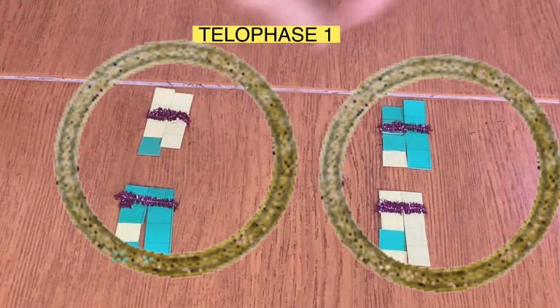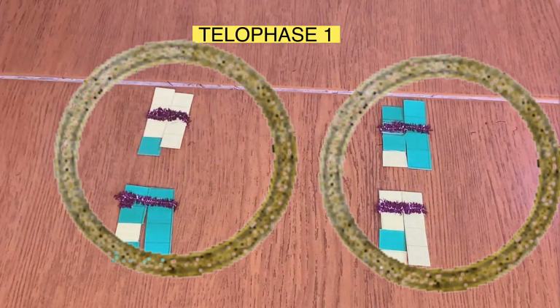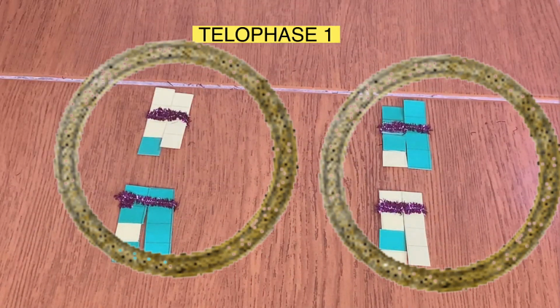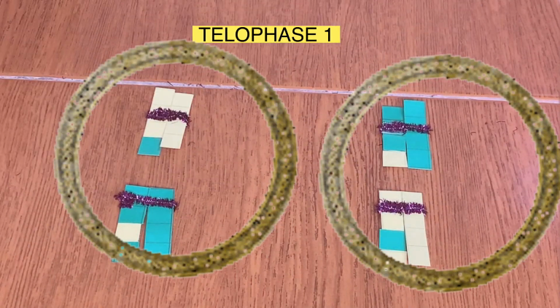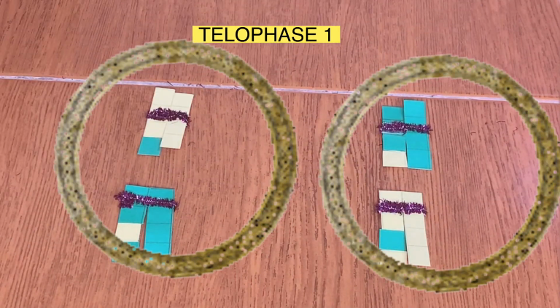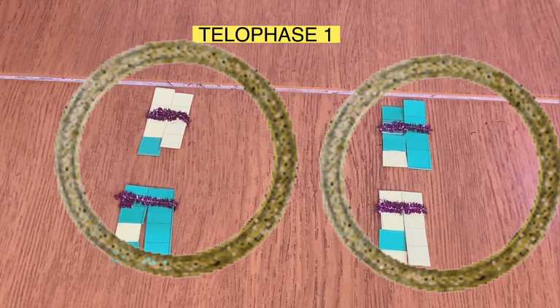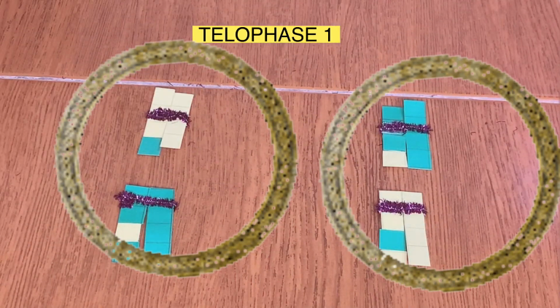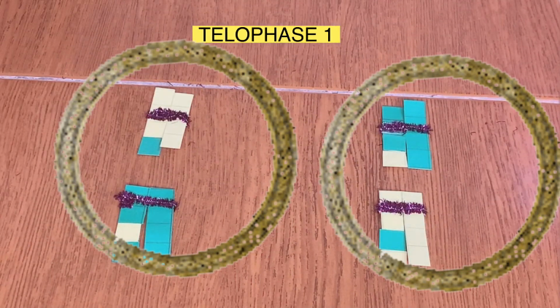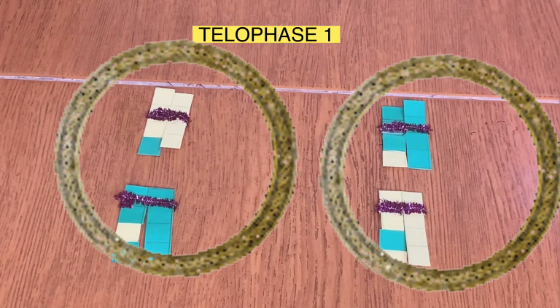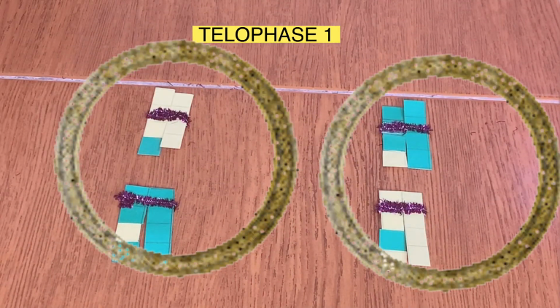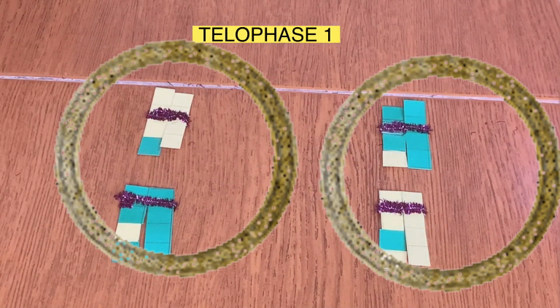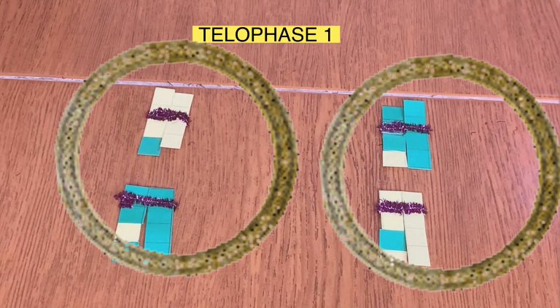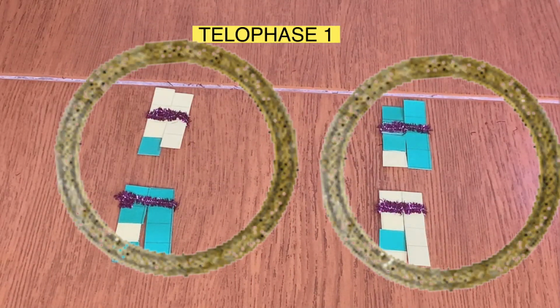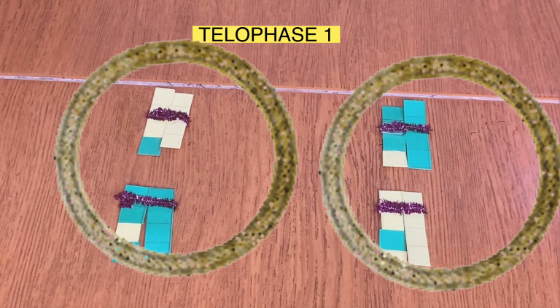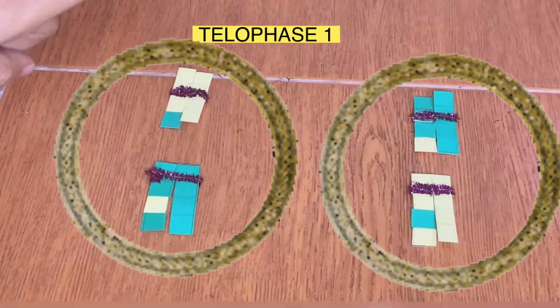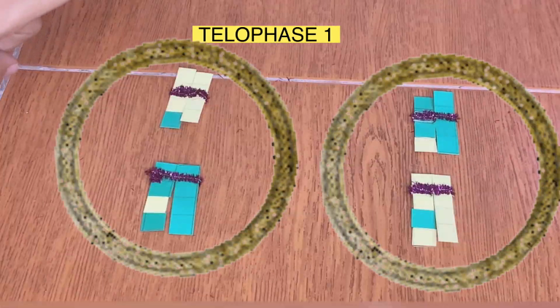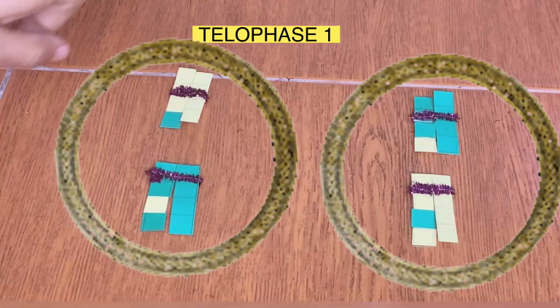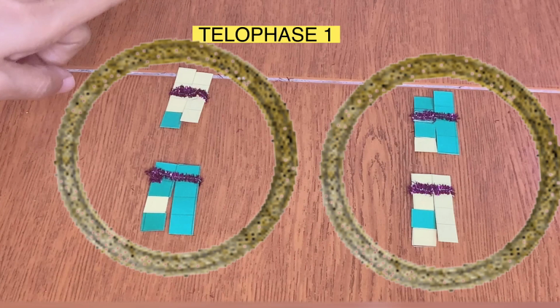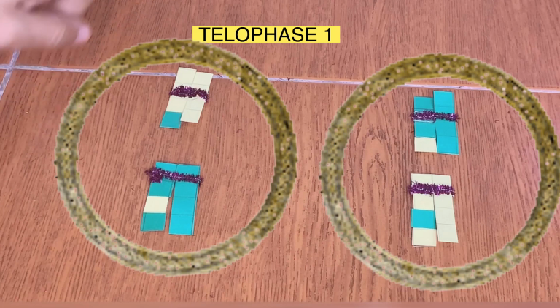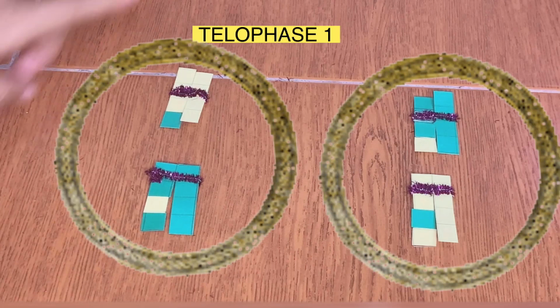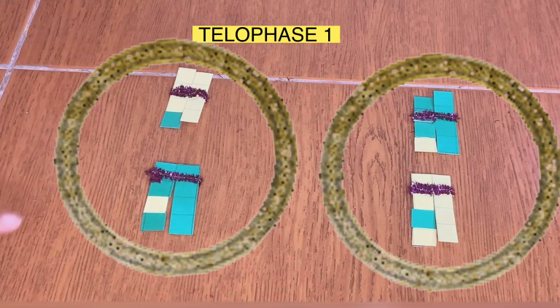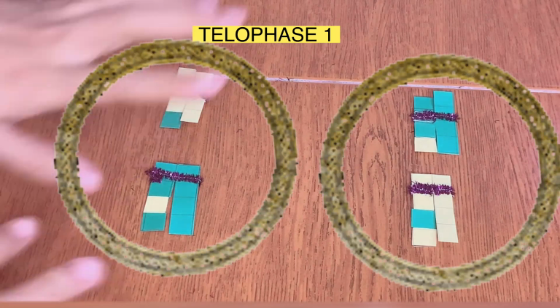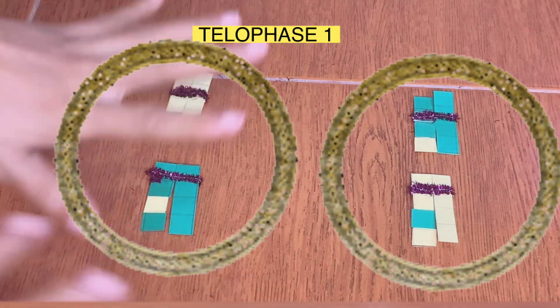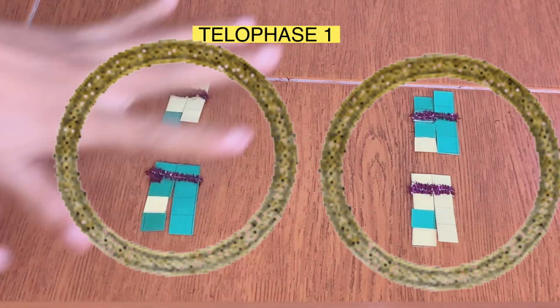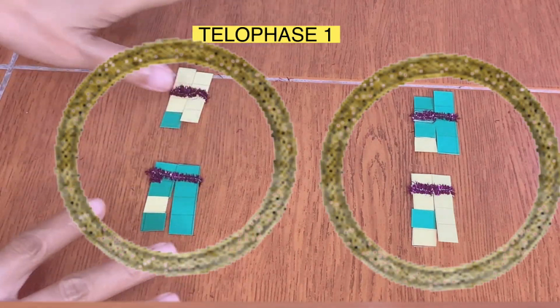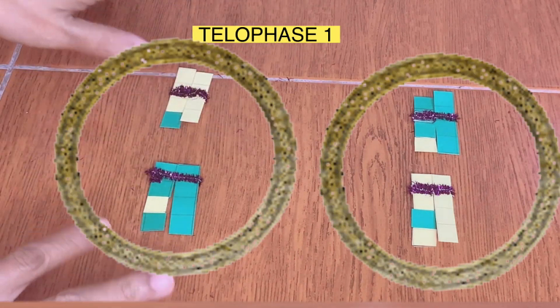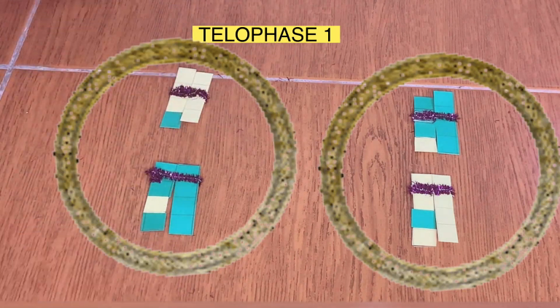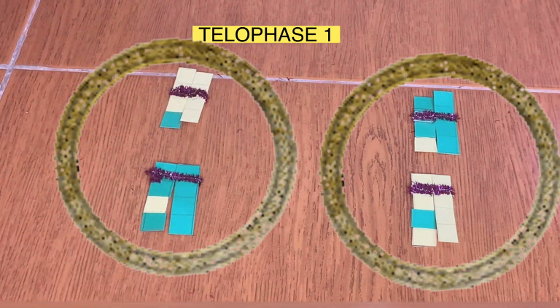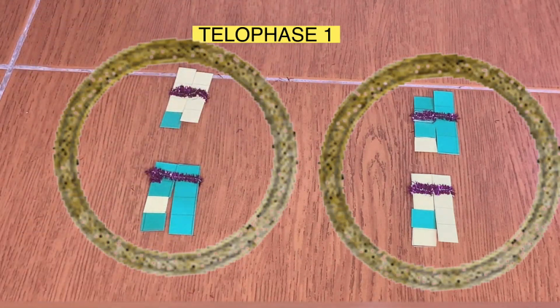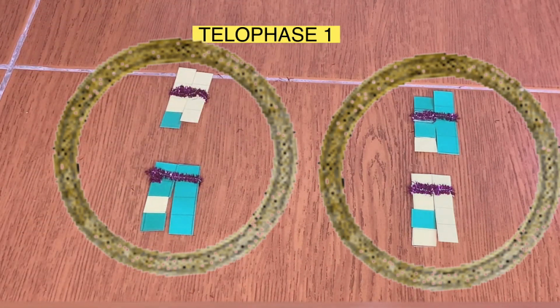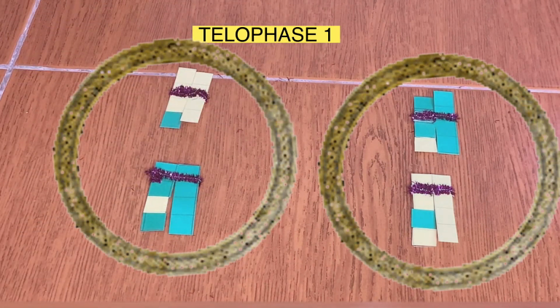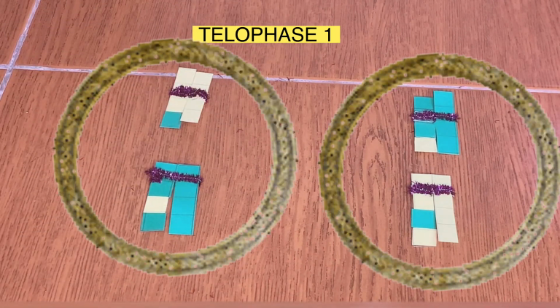At telophase one, we now have two daughter cells with a haploid number of chromosomes.